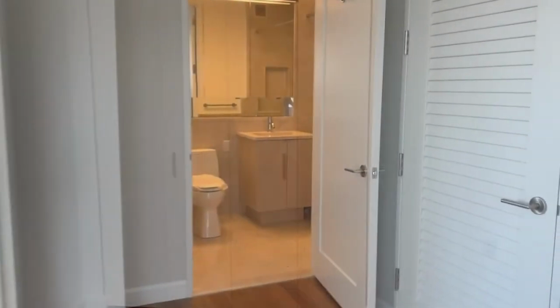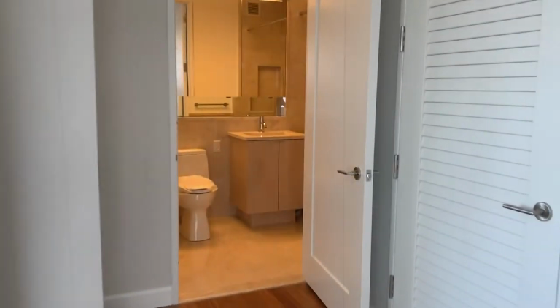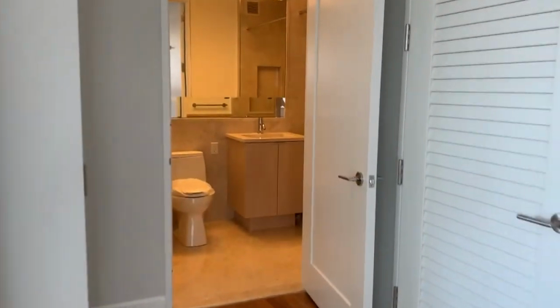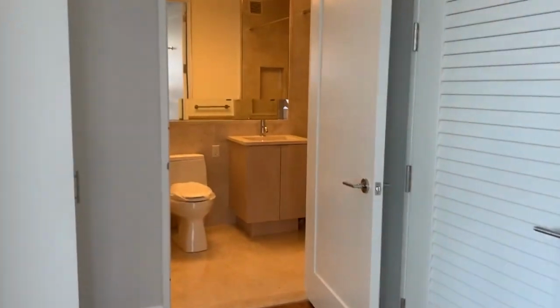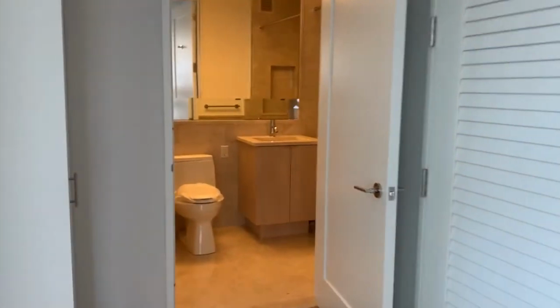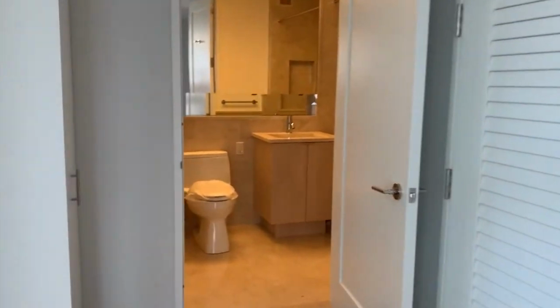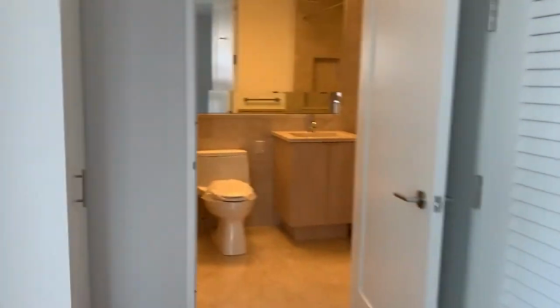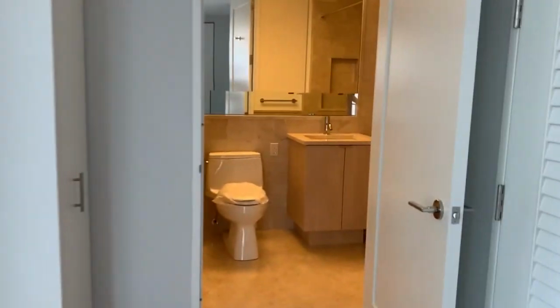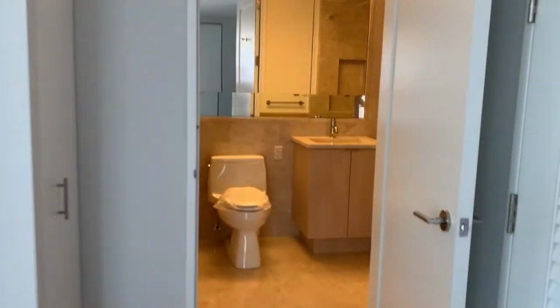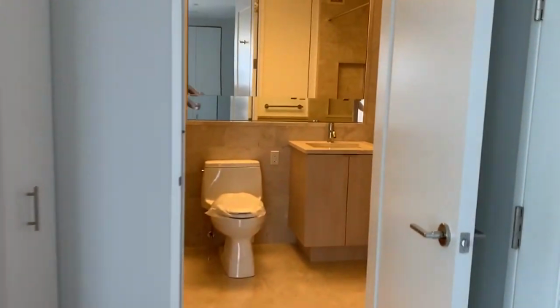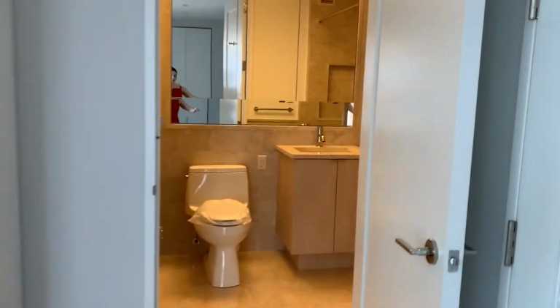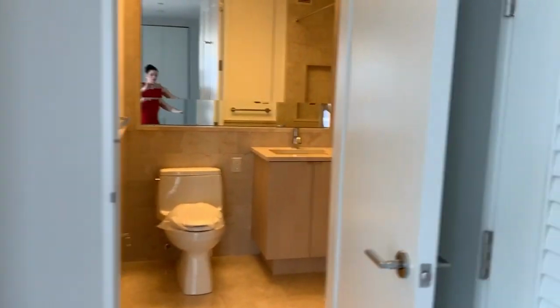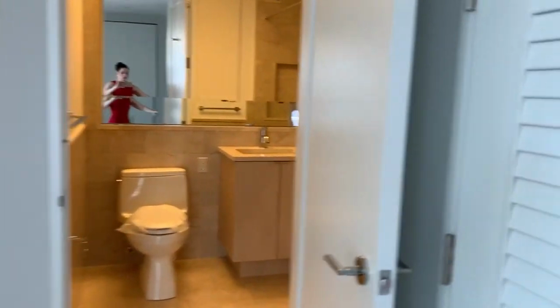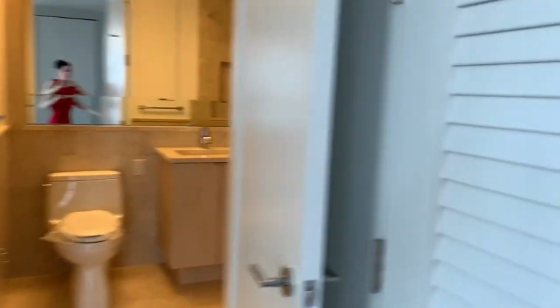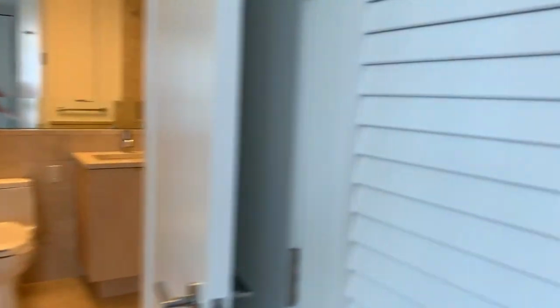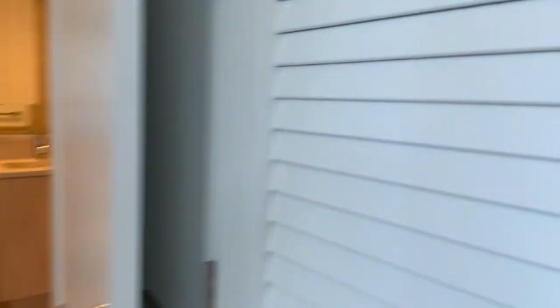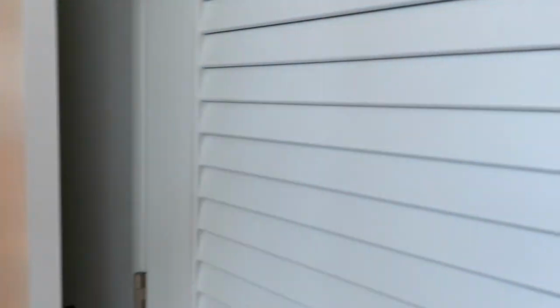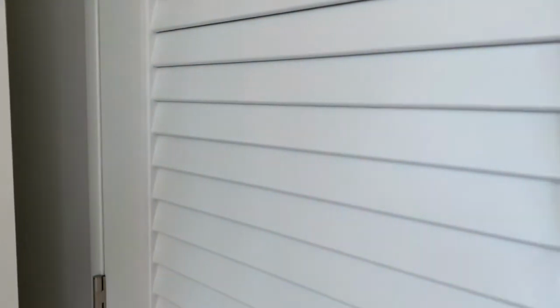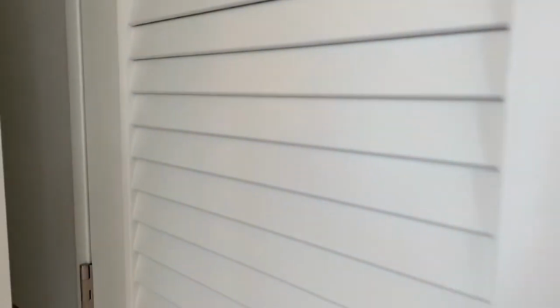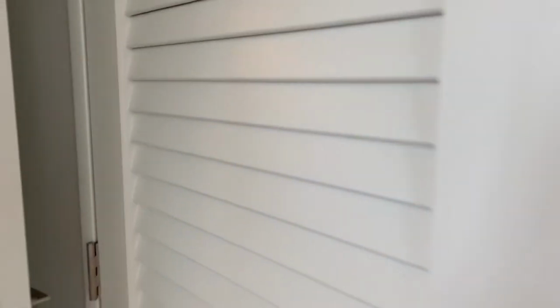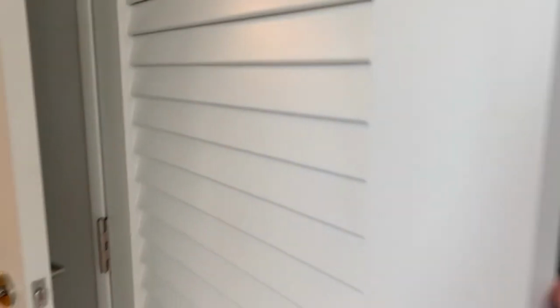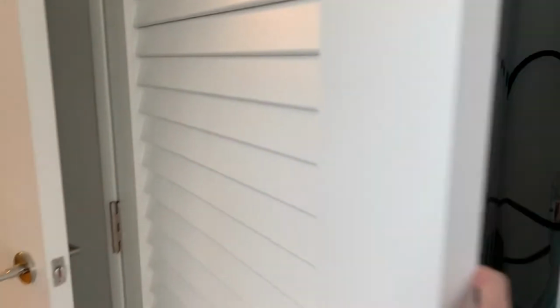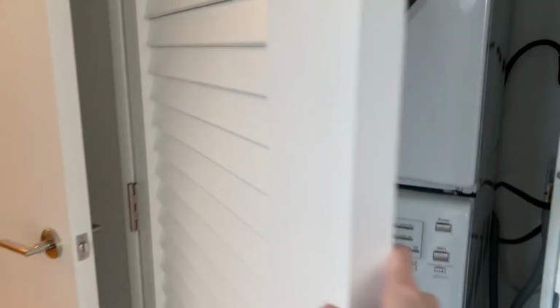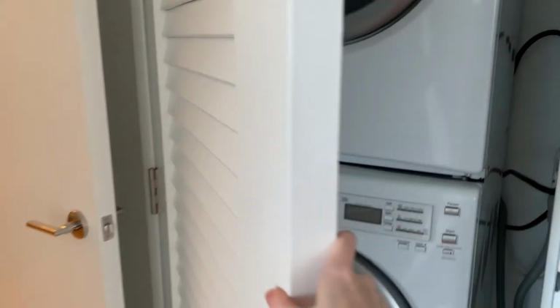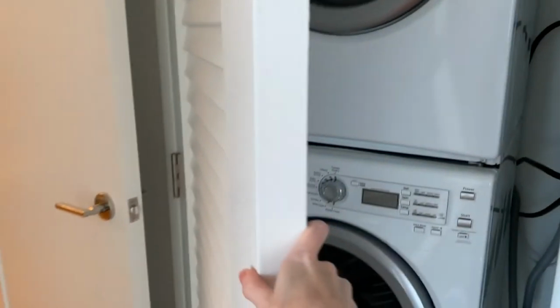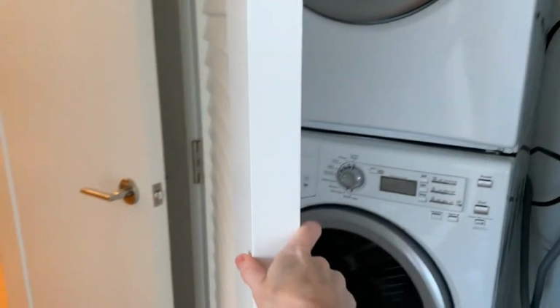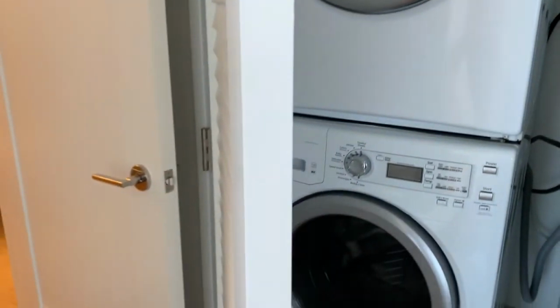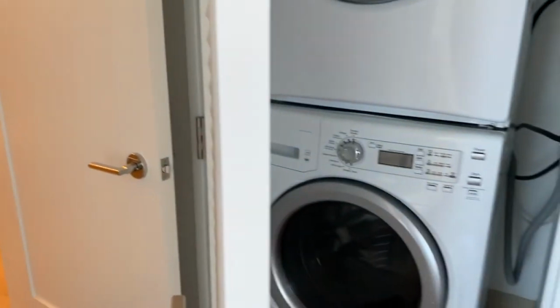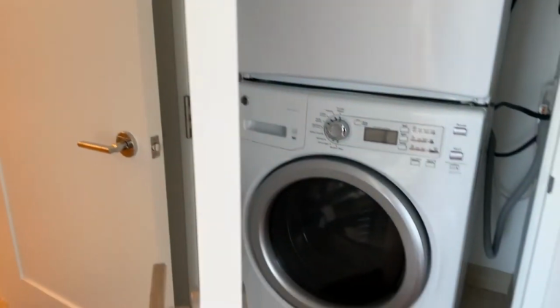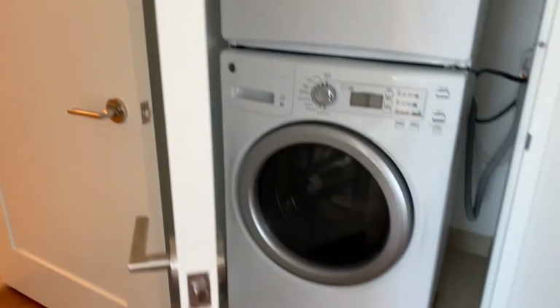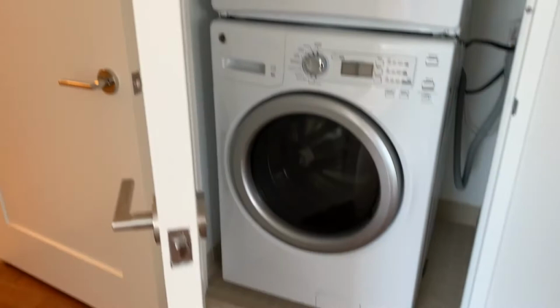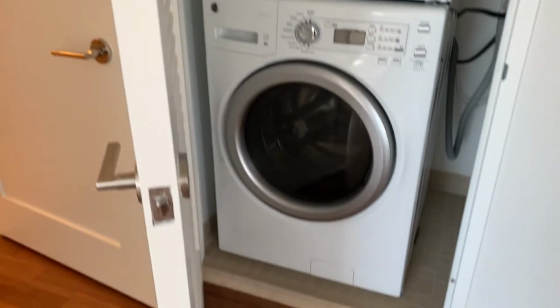This apartment also features a full-size washer and dryer that vent outside.